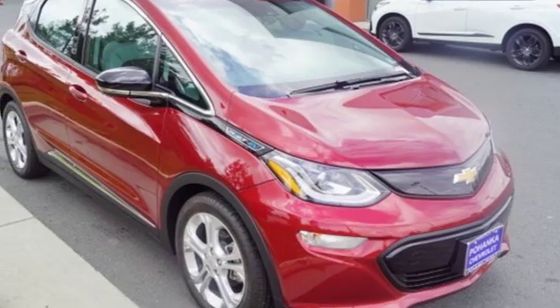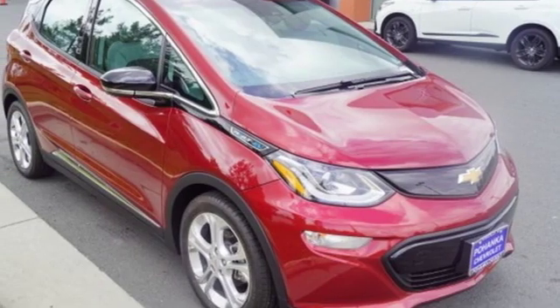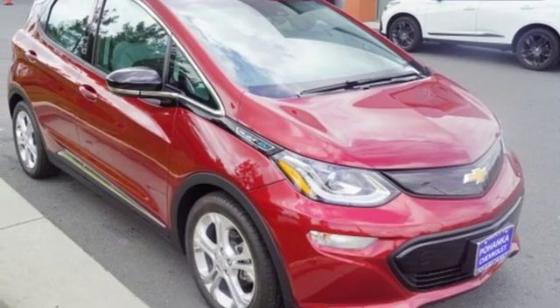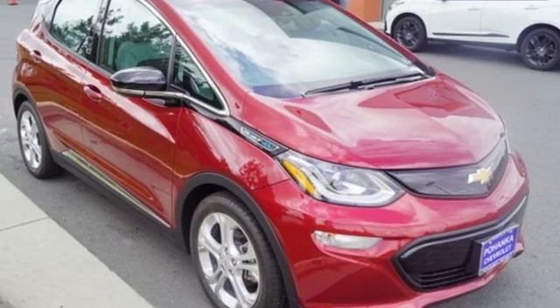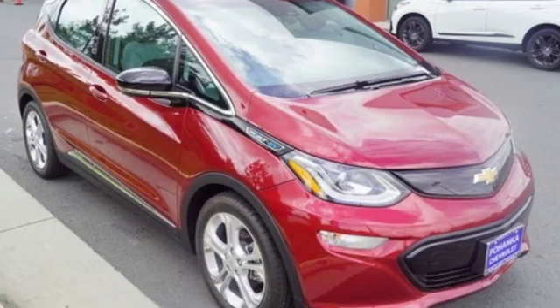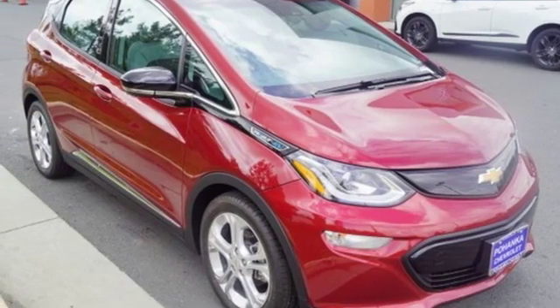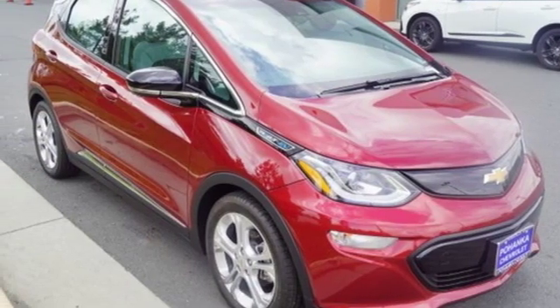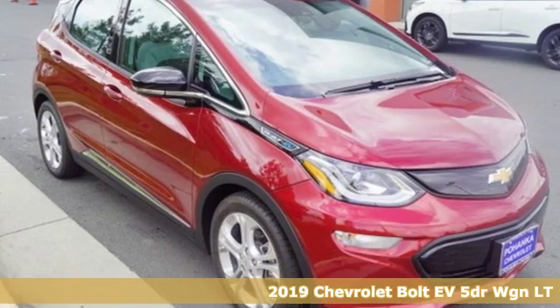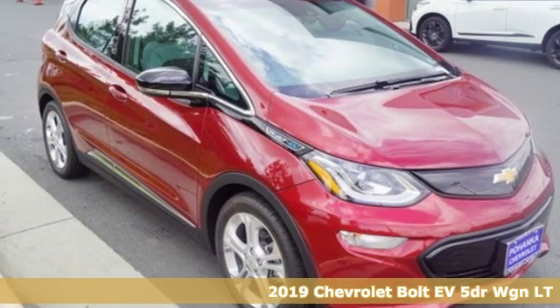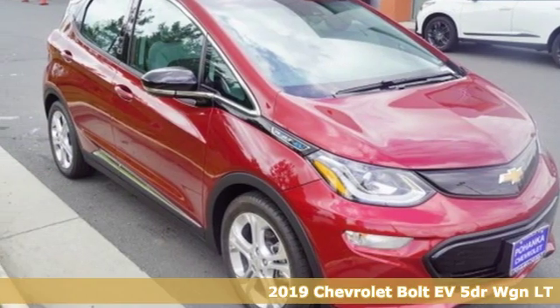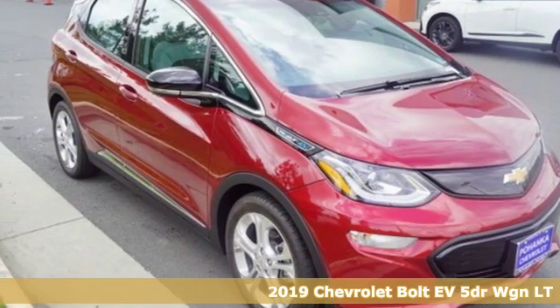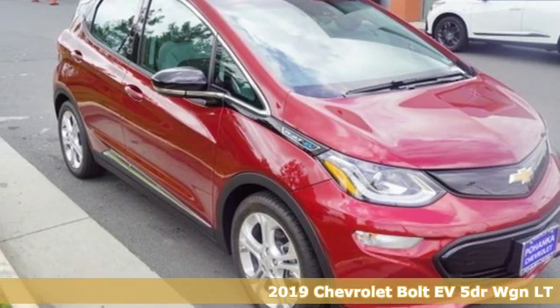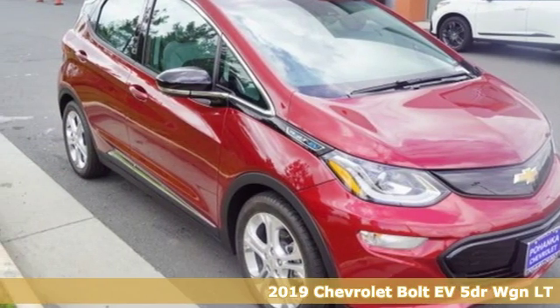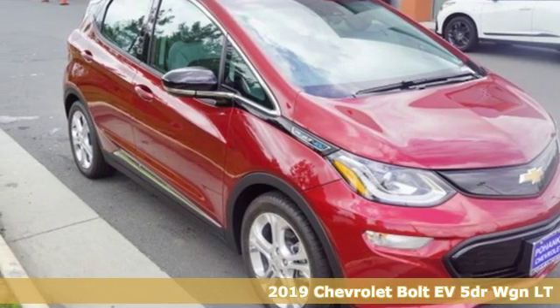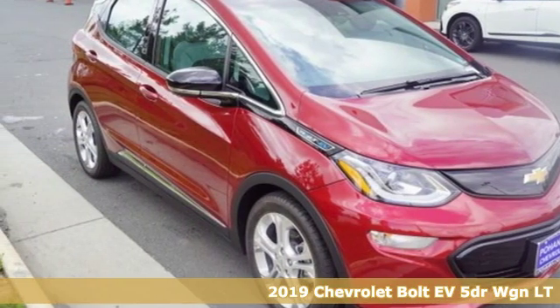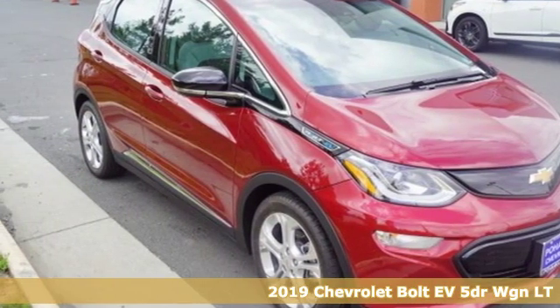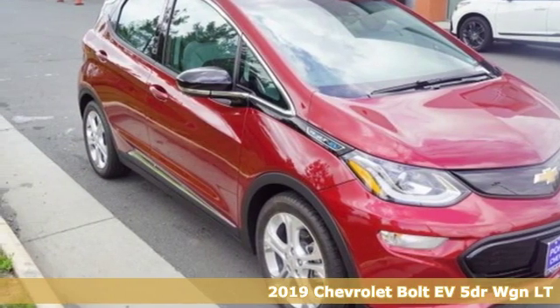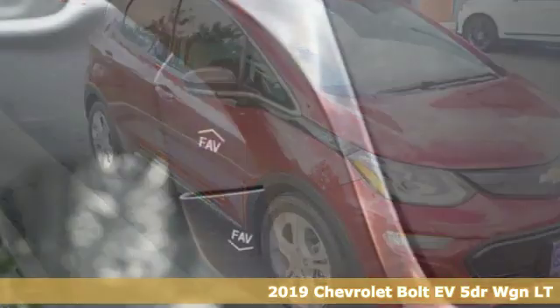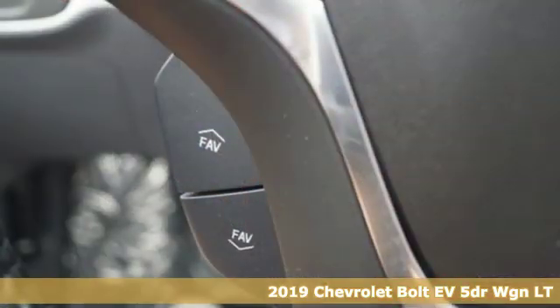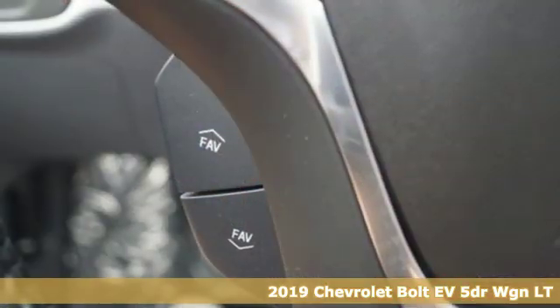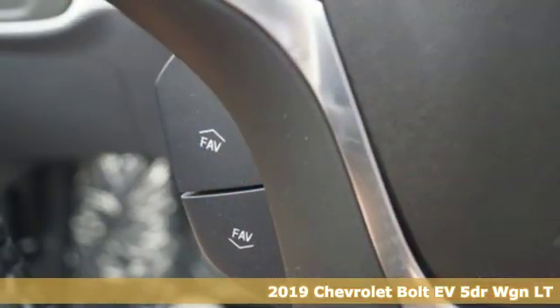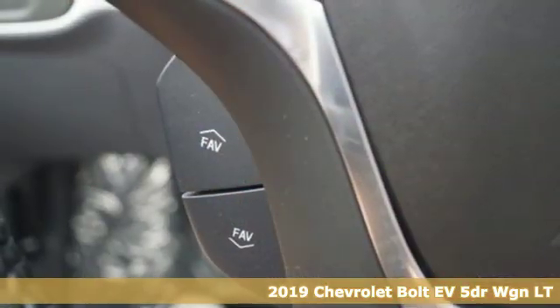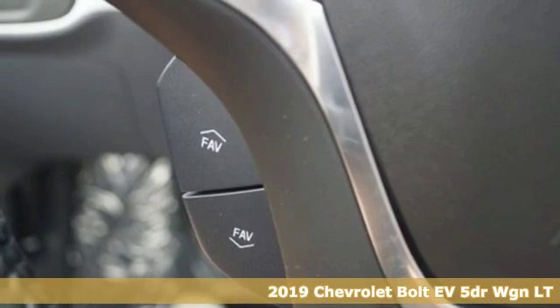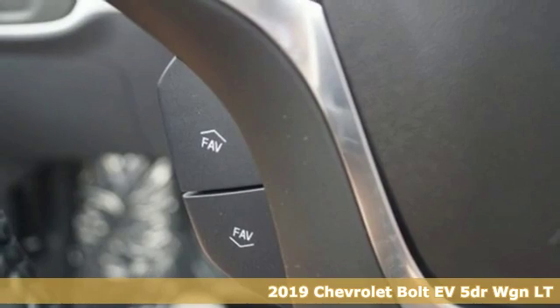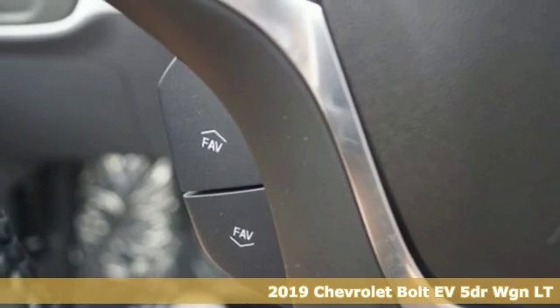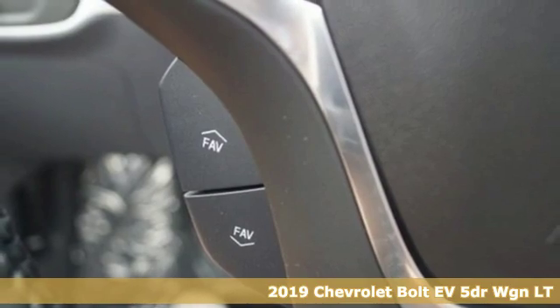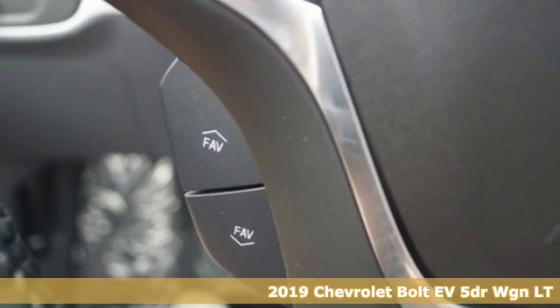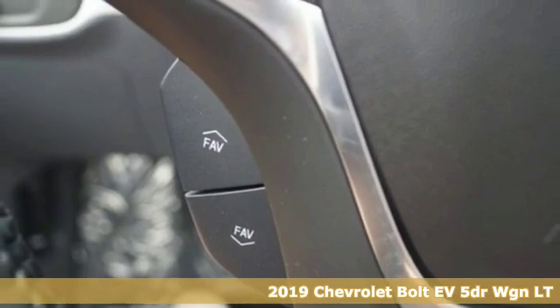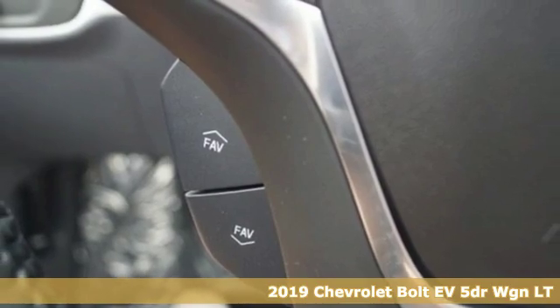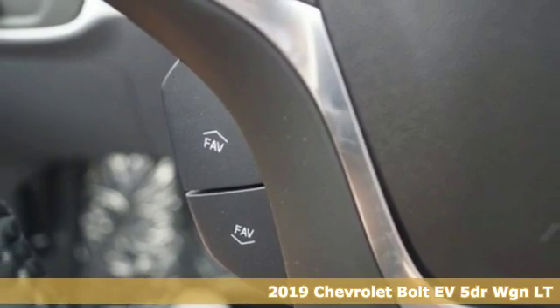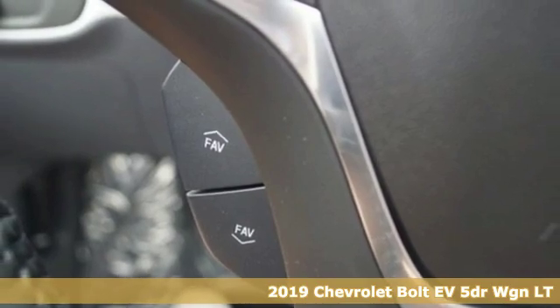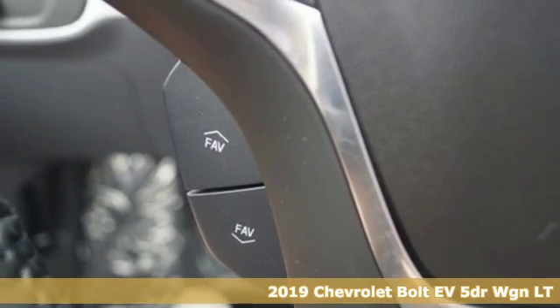It's a new 2019 Chevrolet Bolt EV. Performance, value, durability — Chevy.